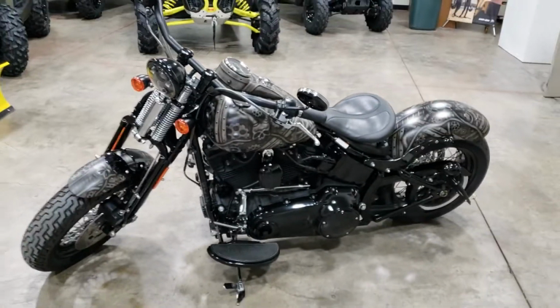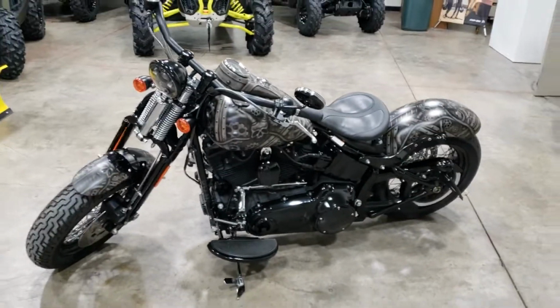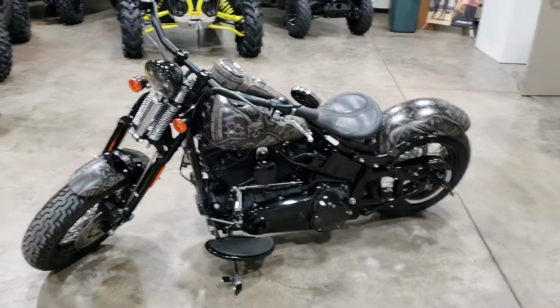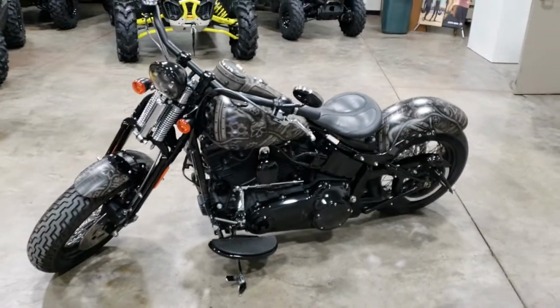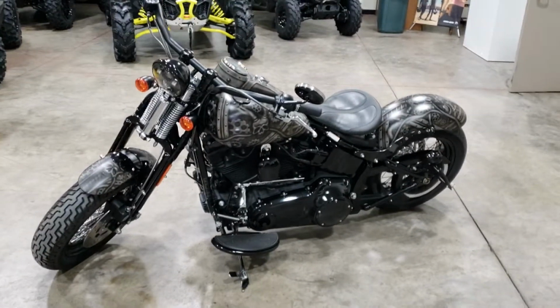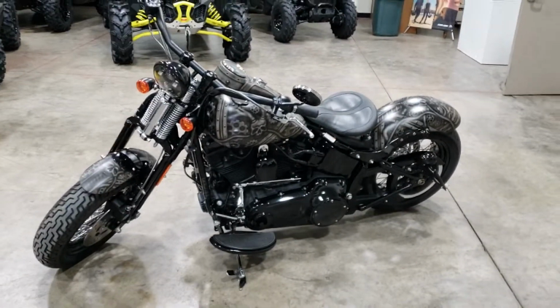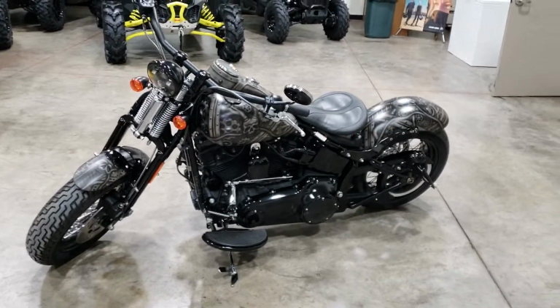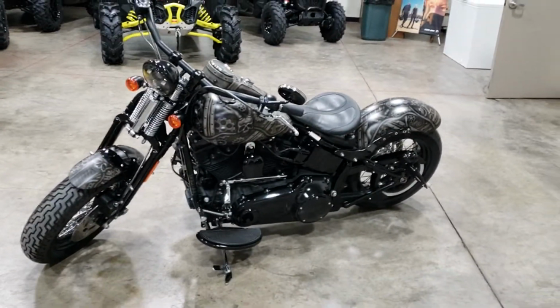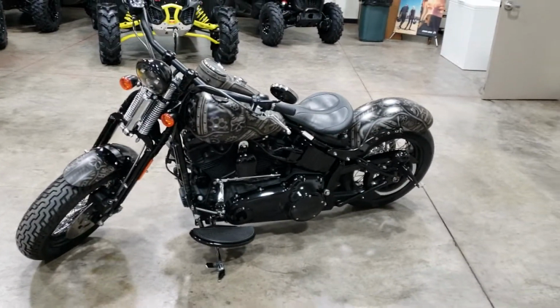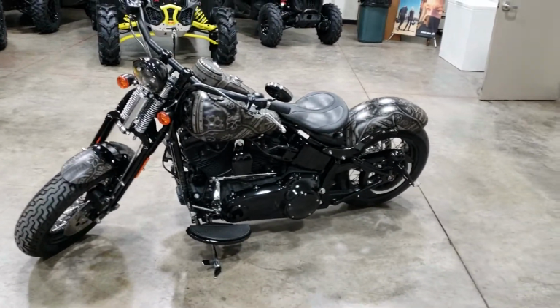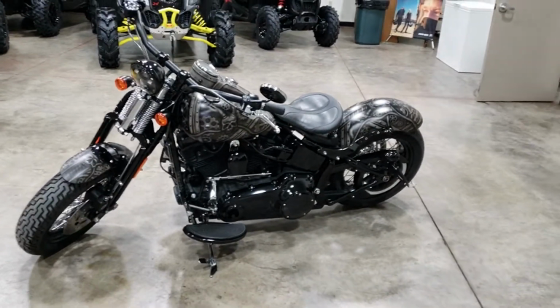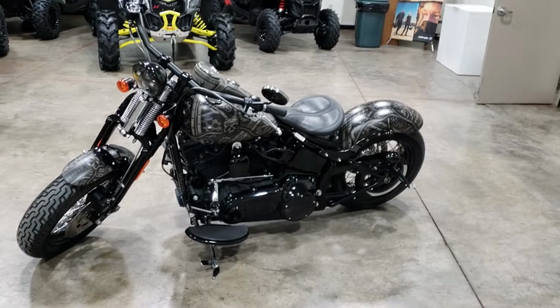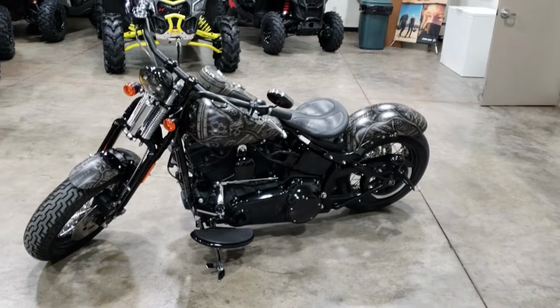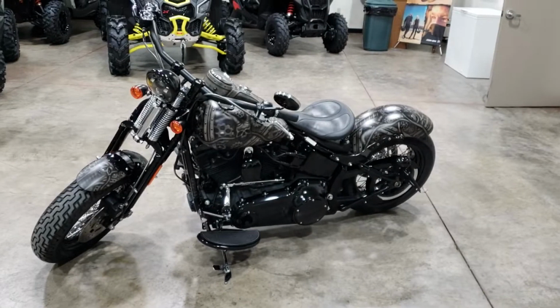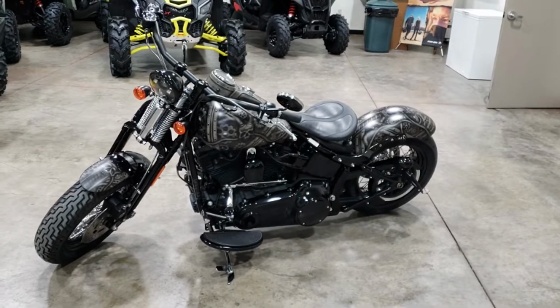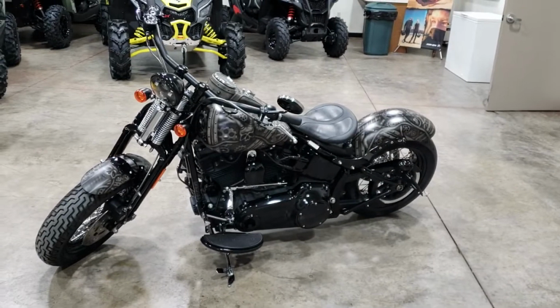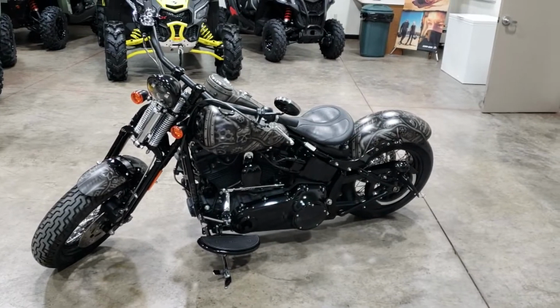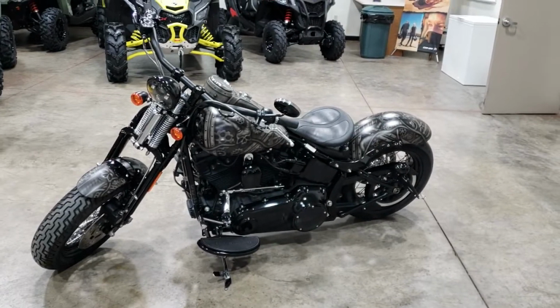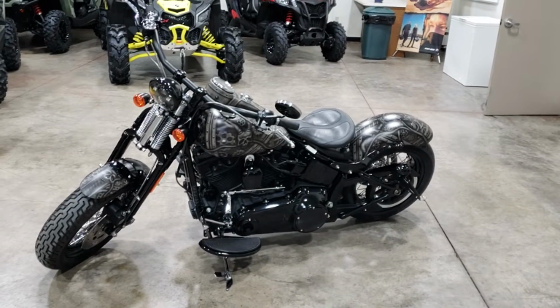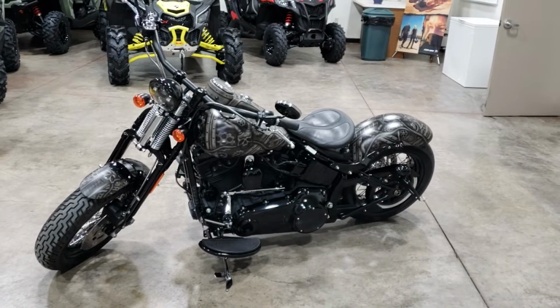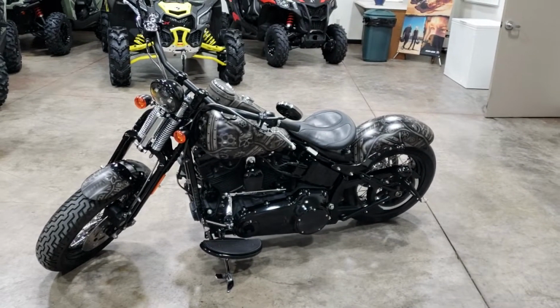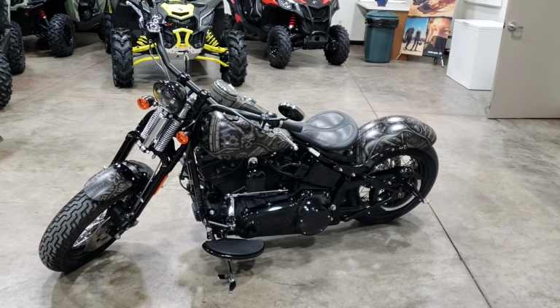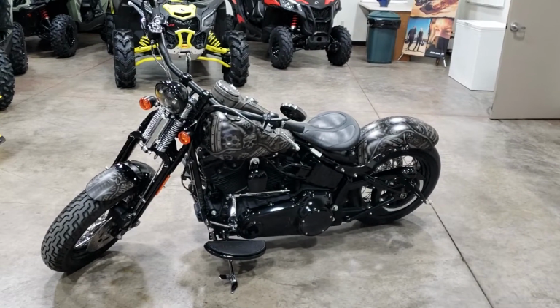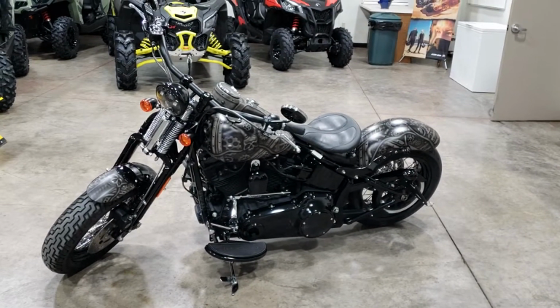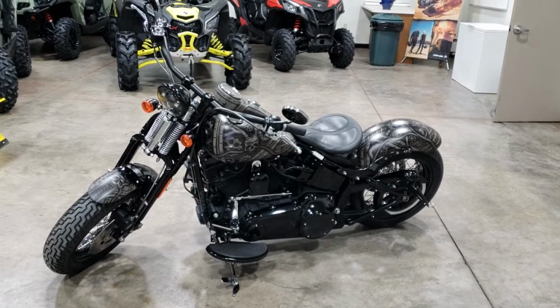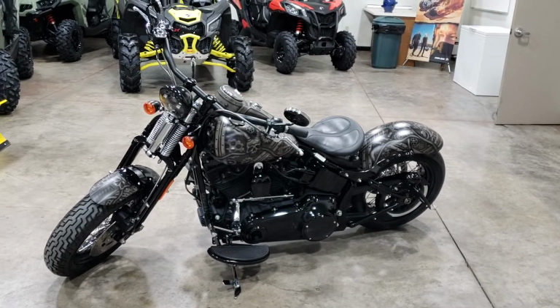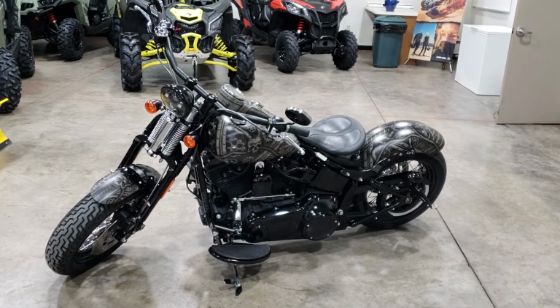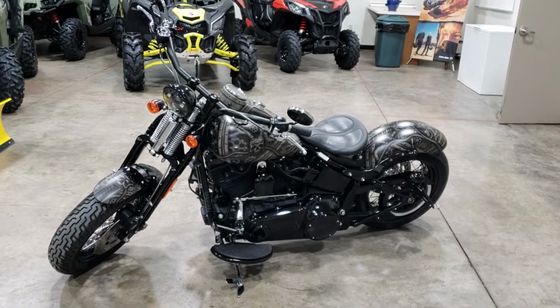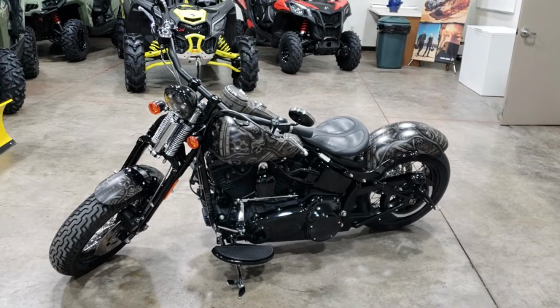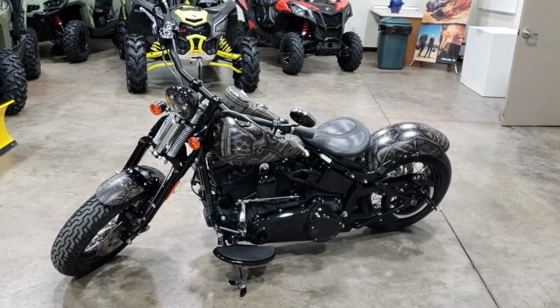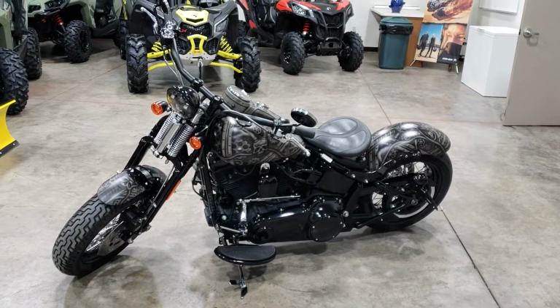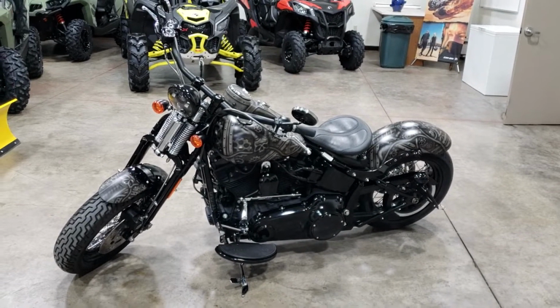Come on in and check it out at Chippewa Falls Harley. It's listed at just about $13,000.